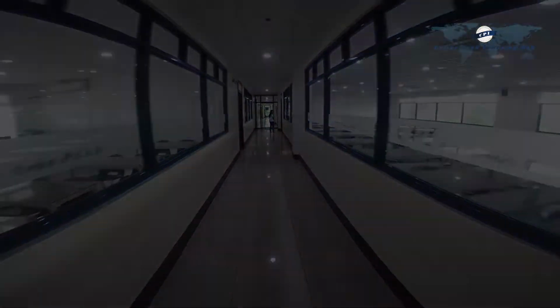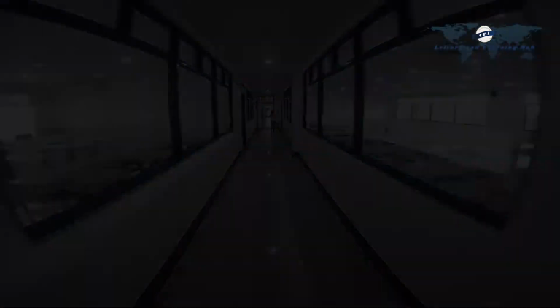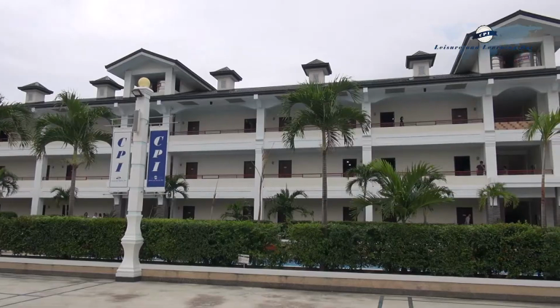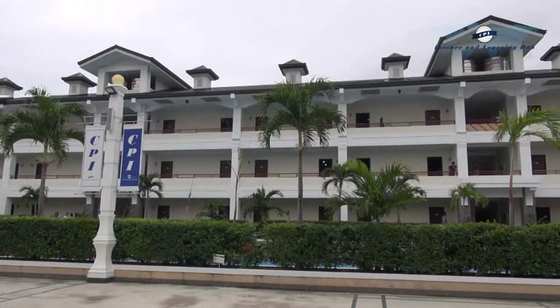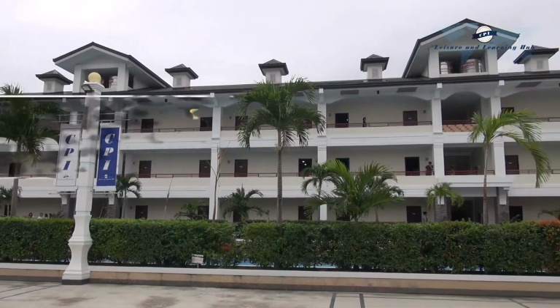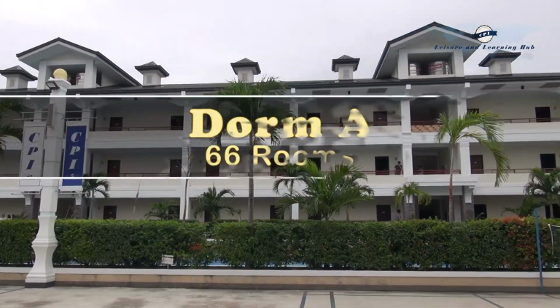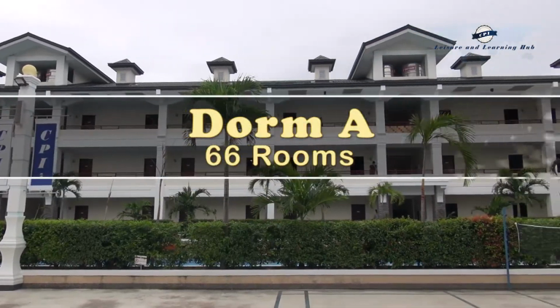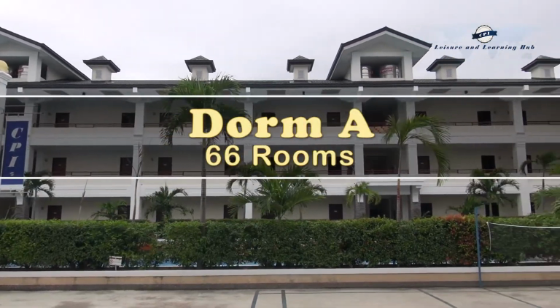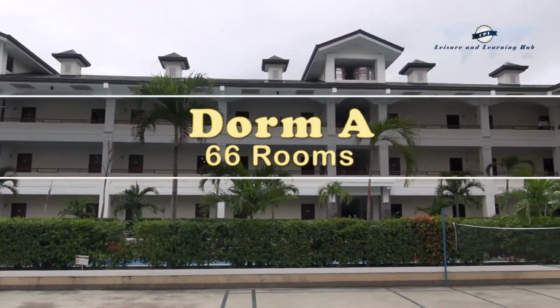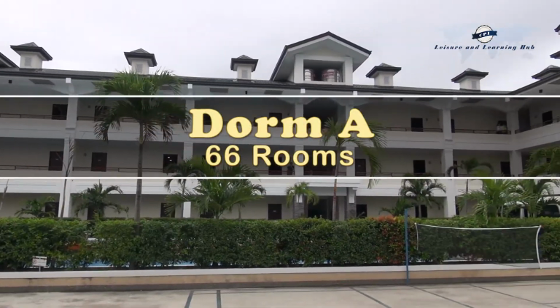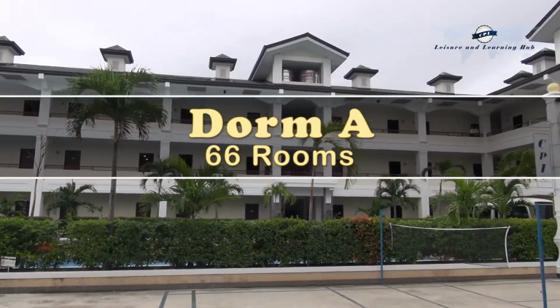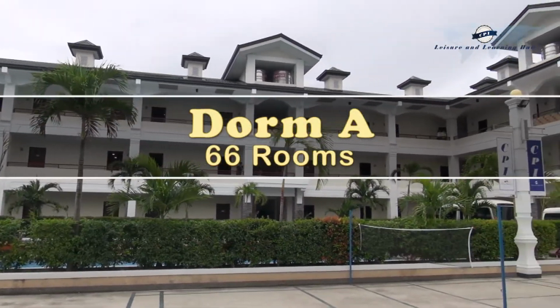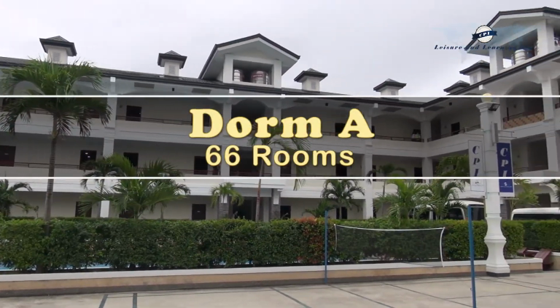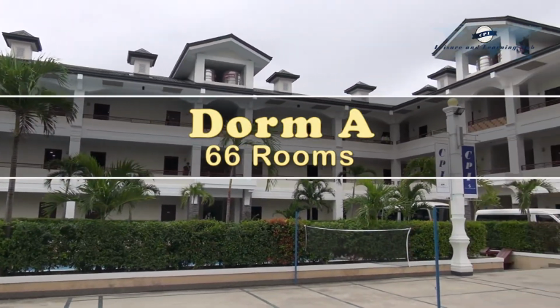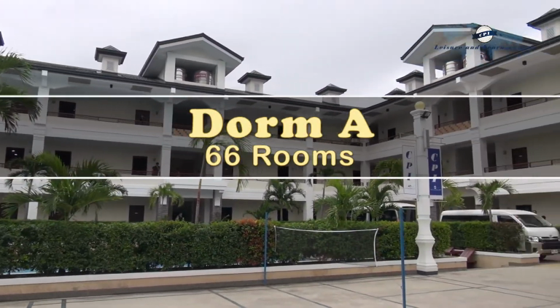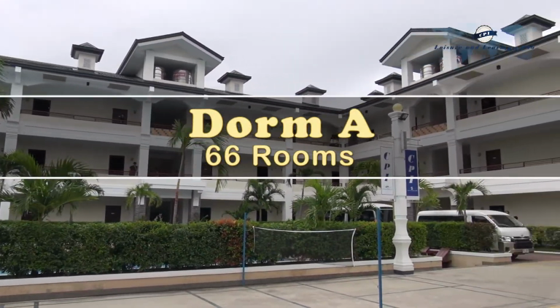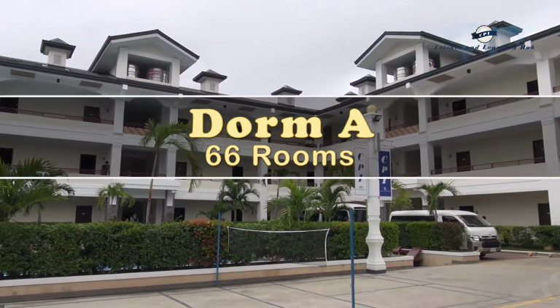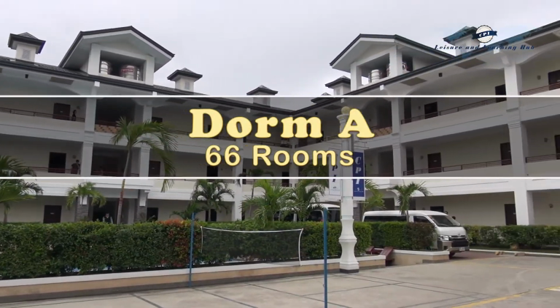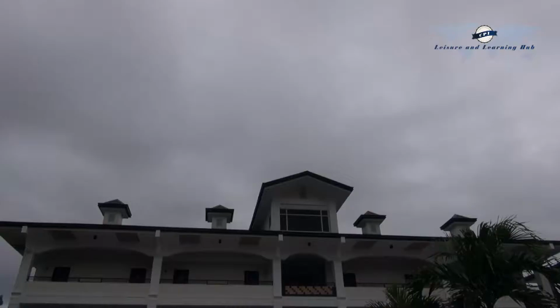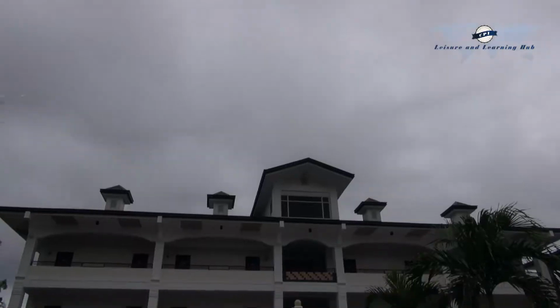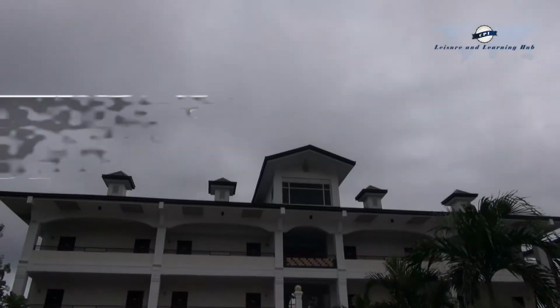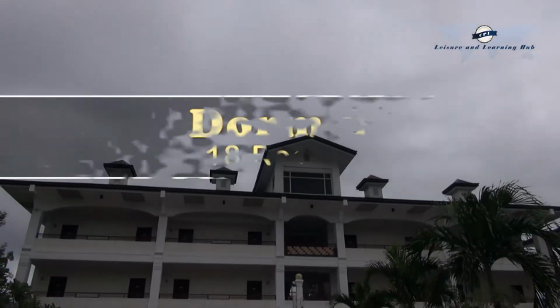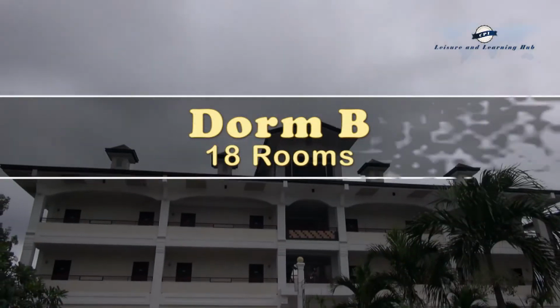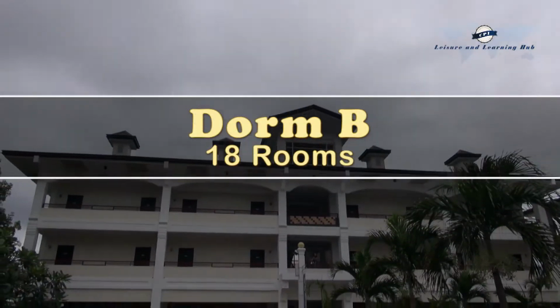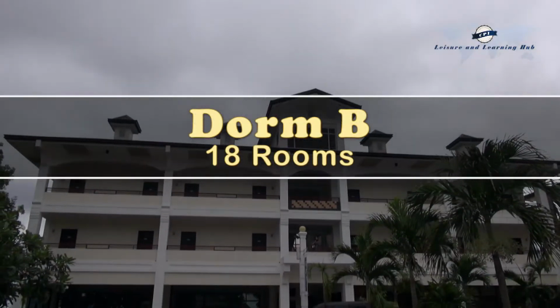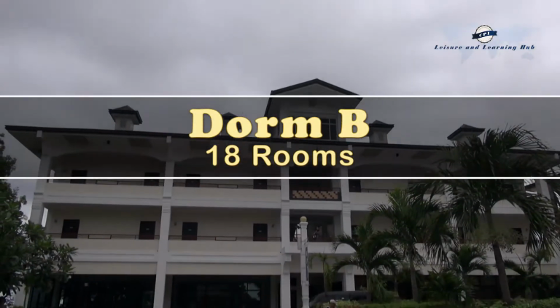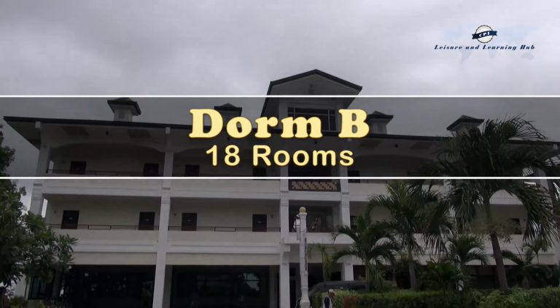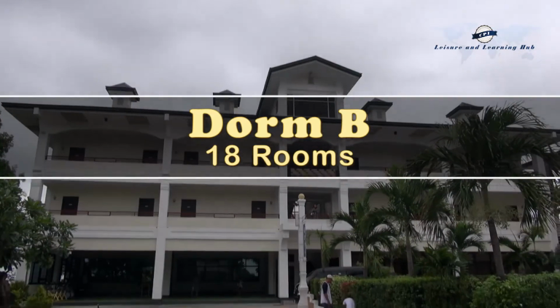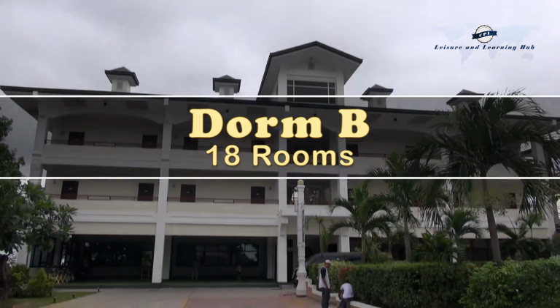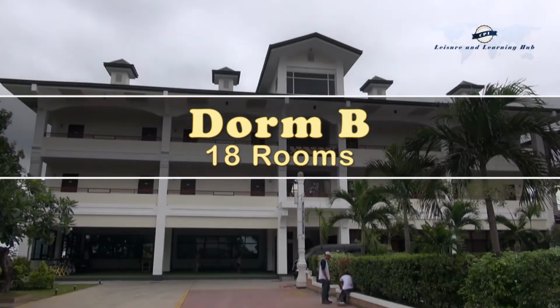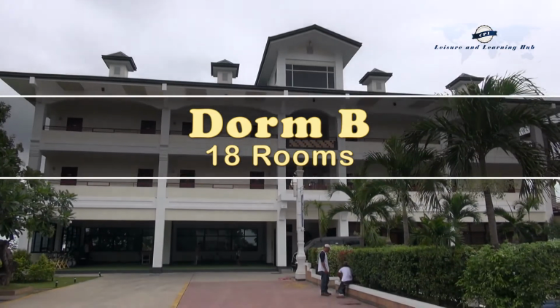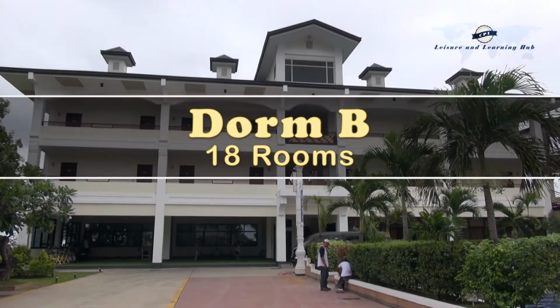At present, Dorm A has 66 rooms and Dorm B has 18 rooms.